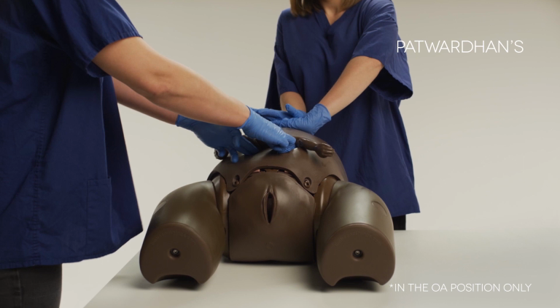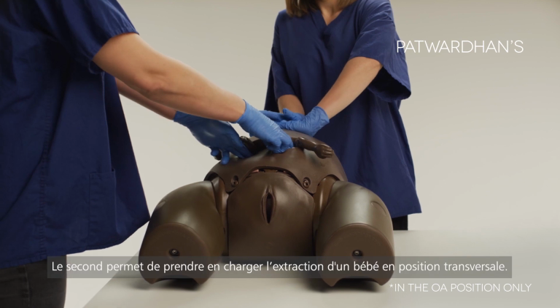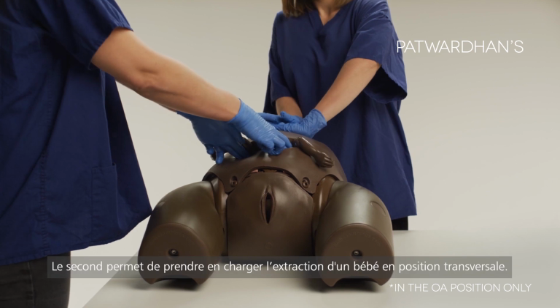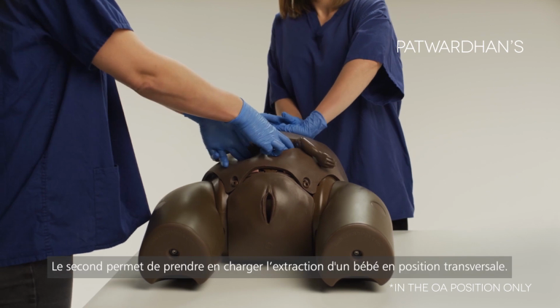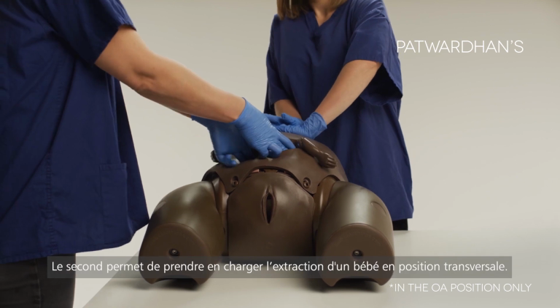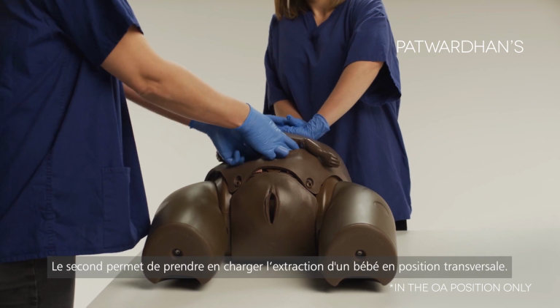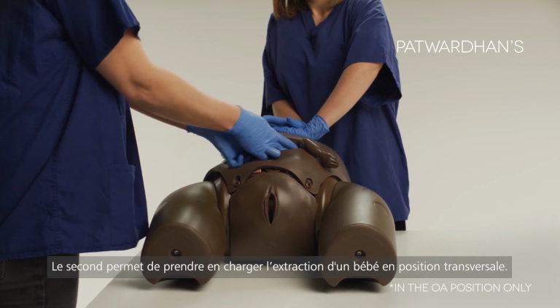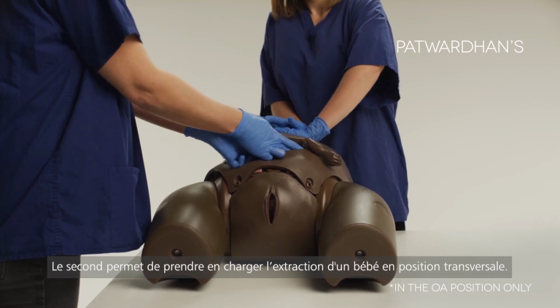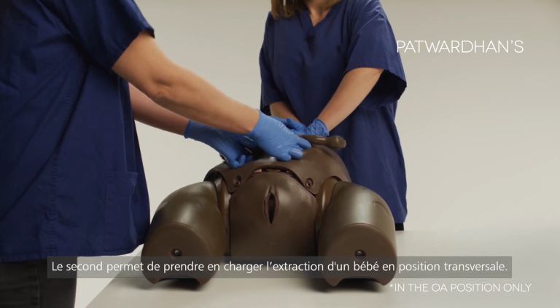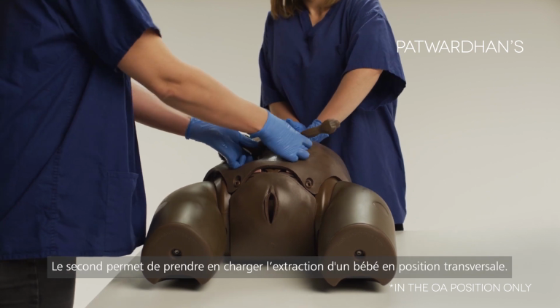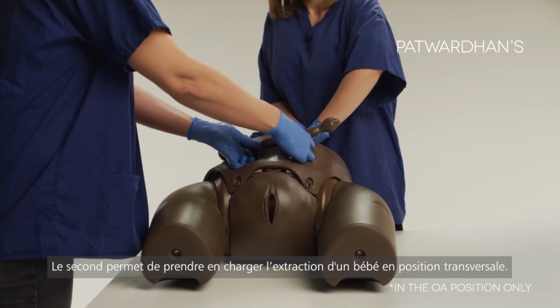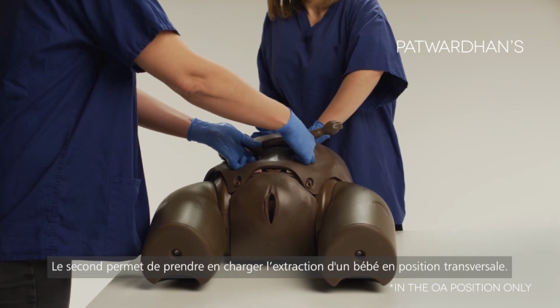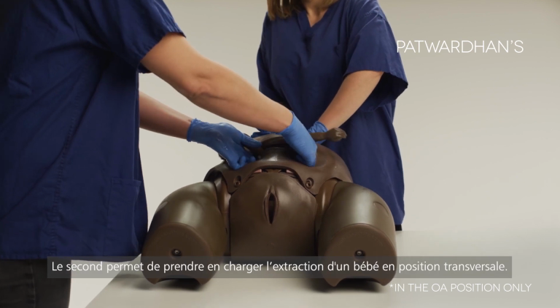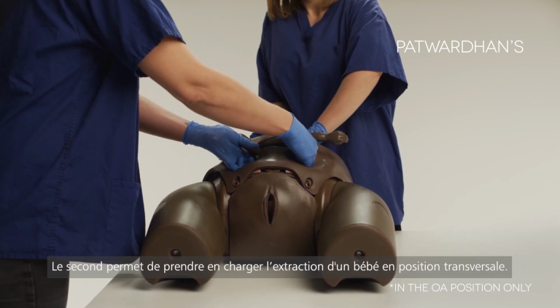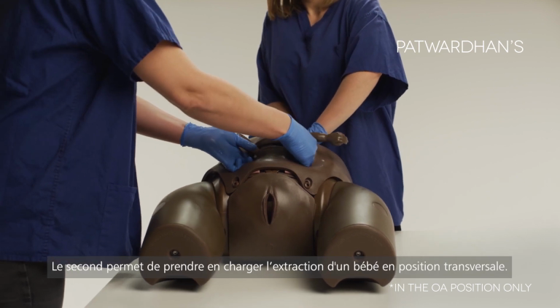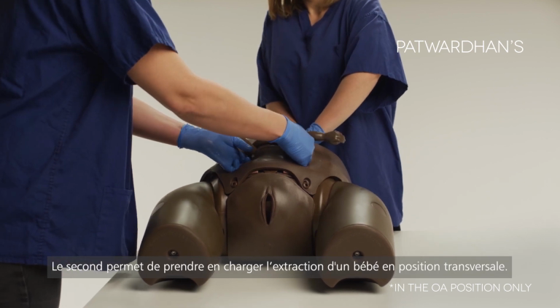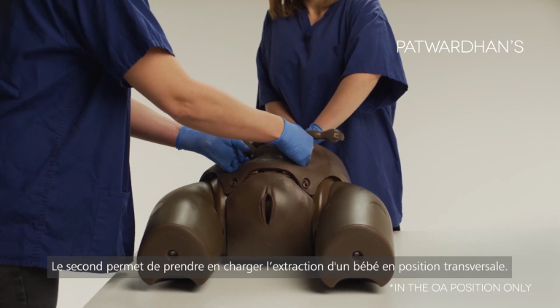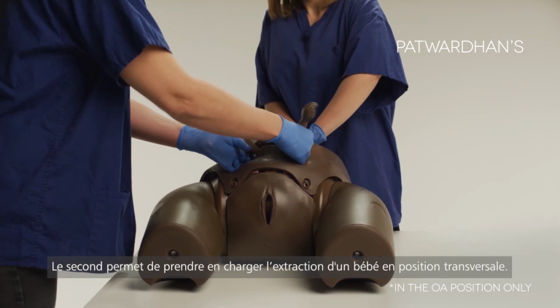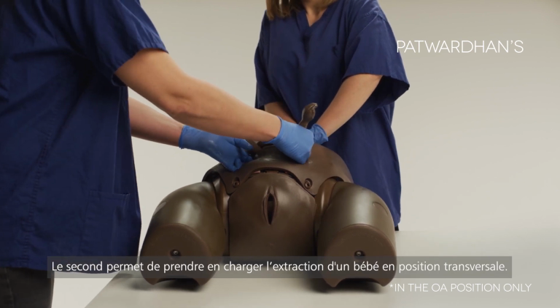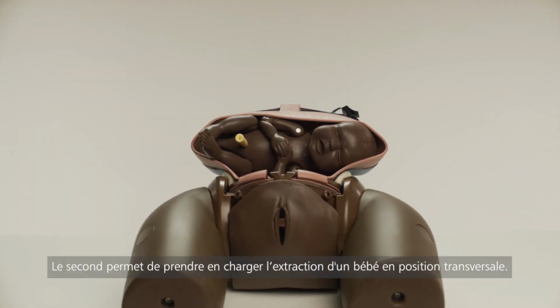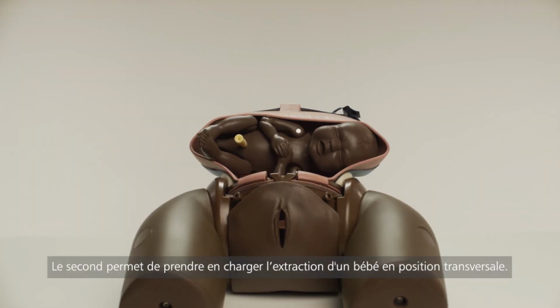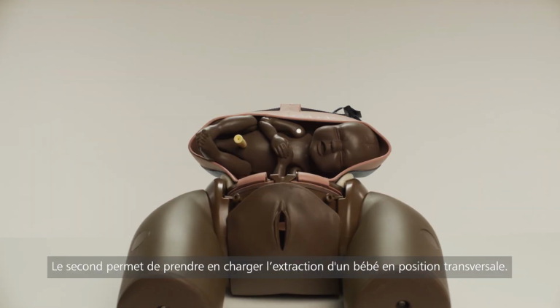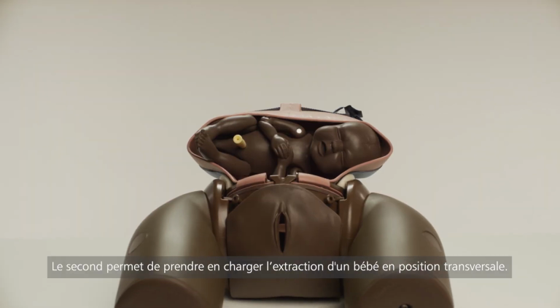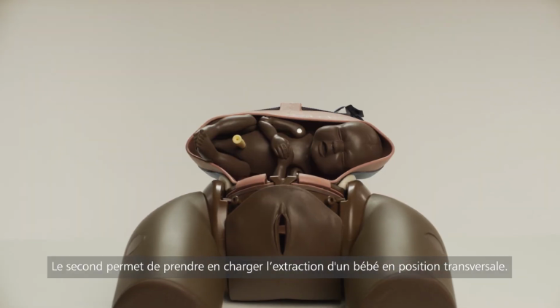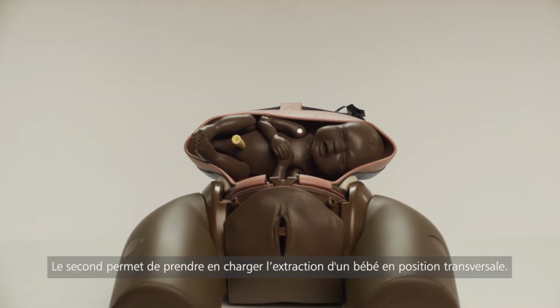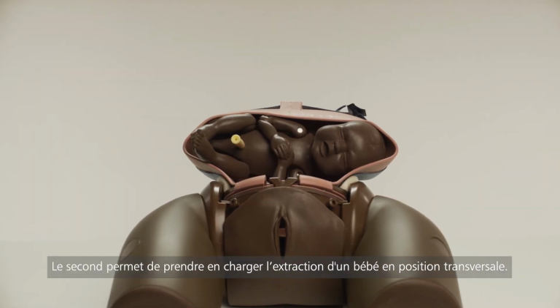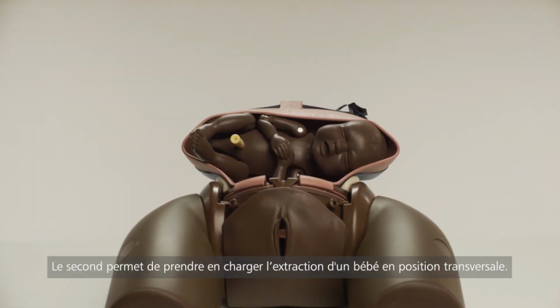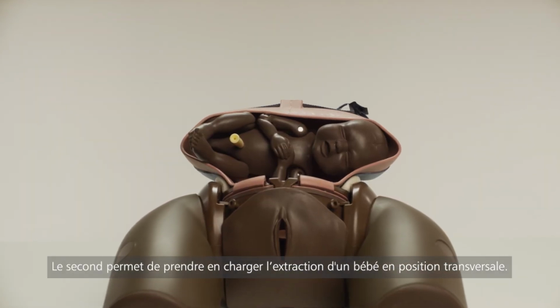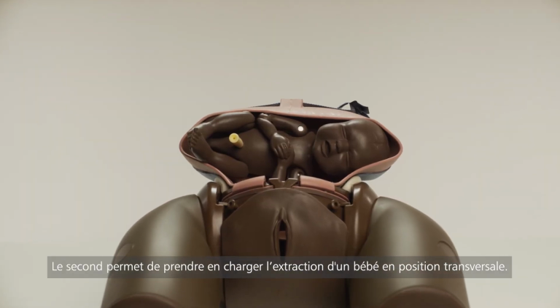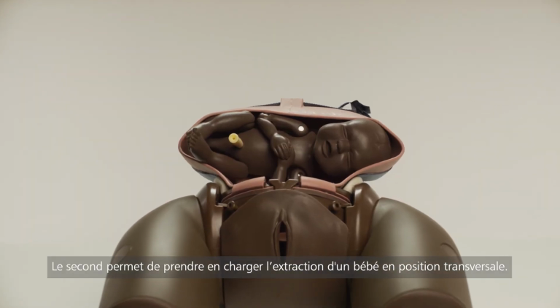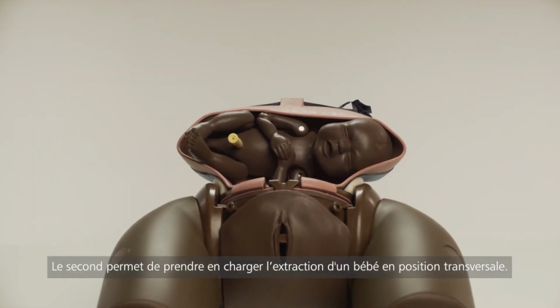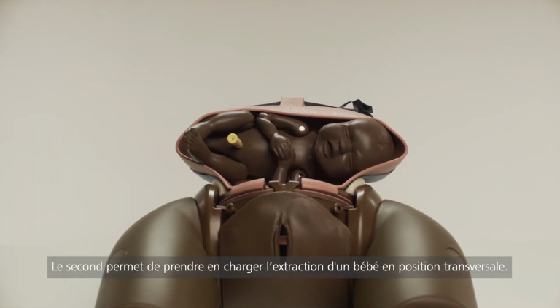The second uterus is to manage the extraction of a baby in a transverse lie.